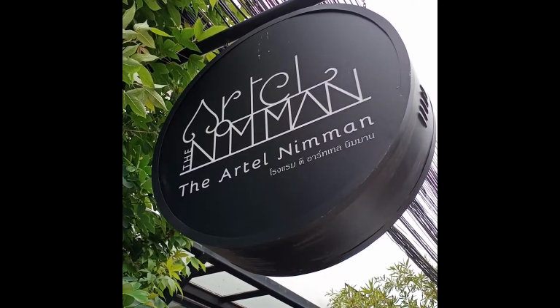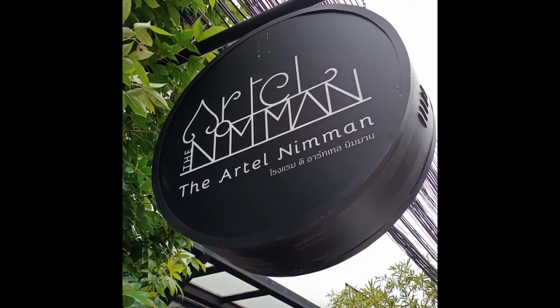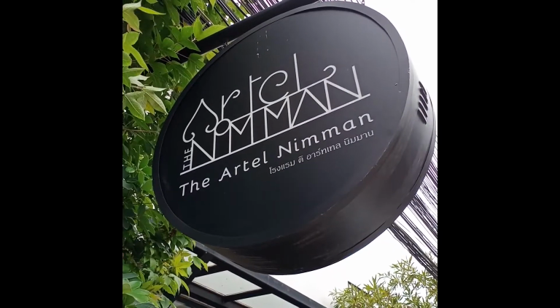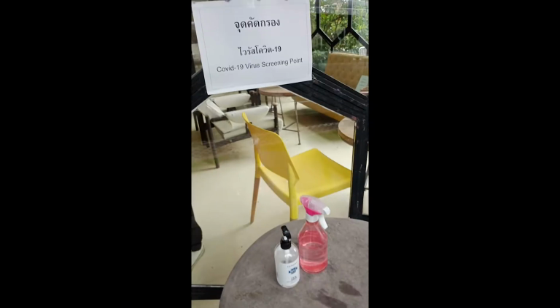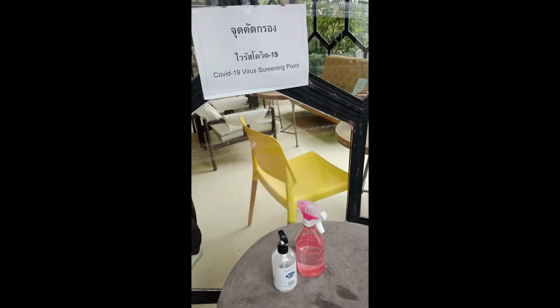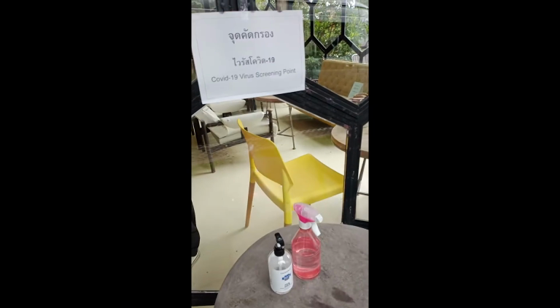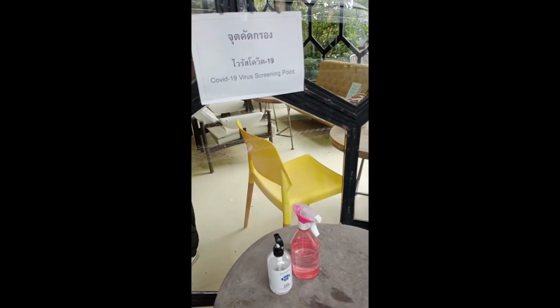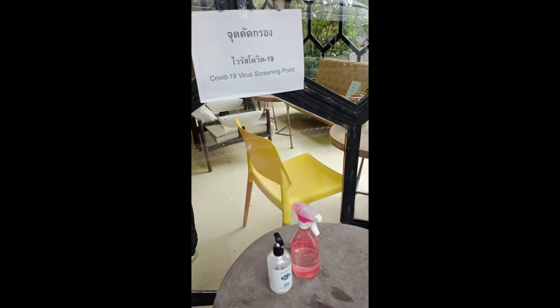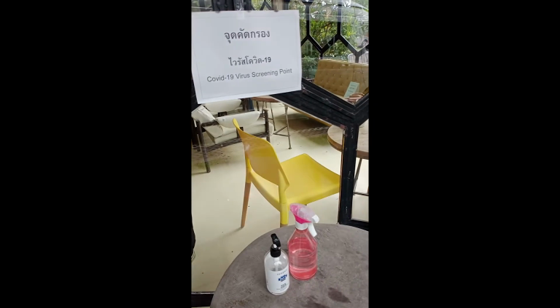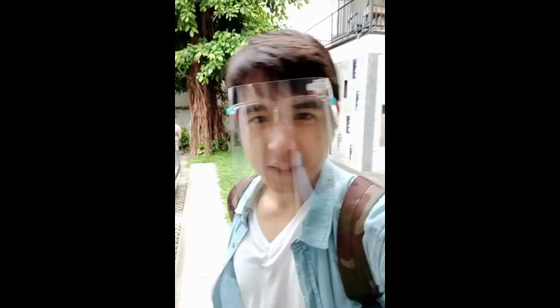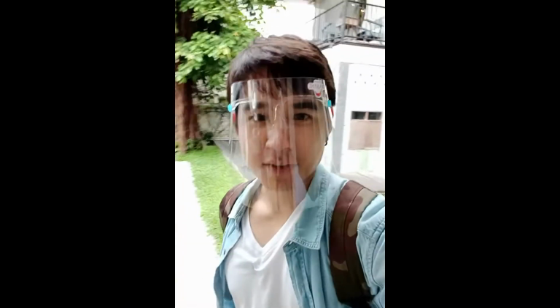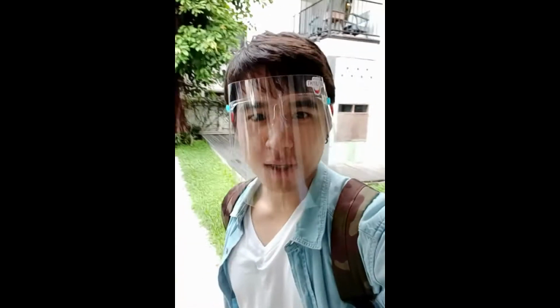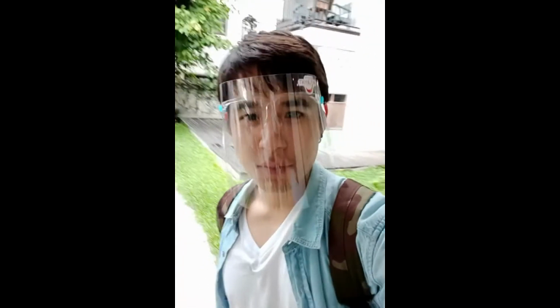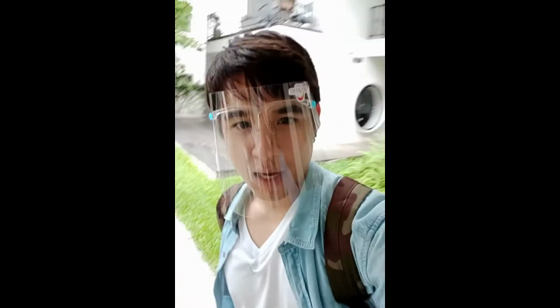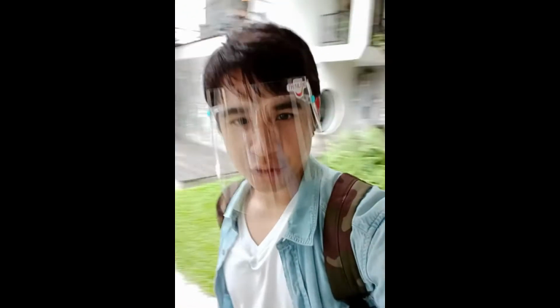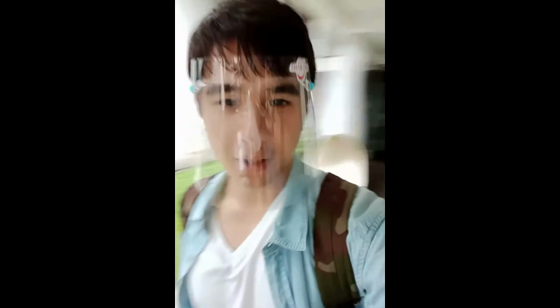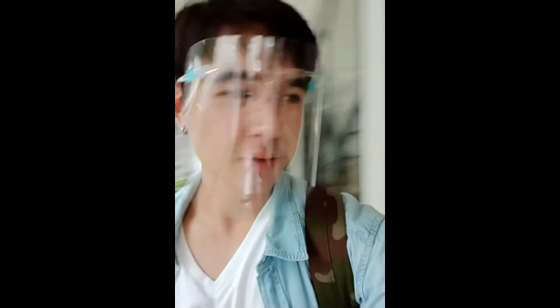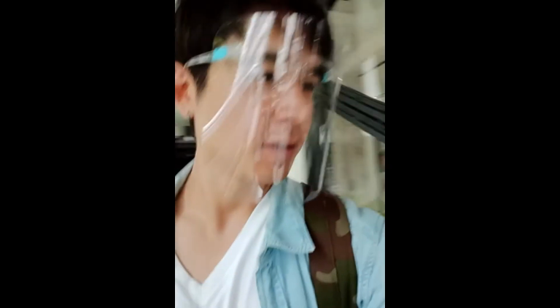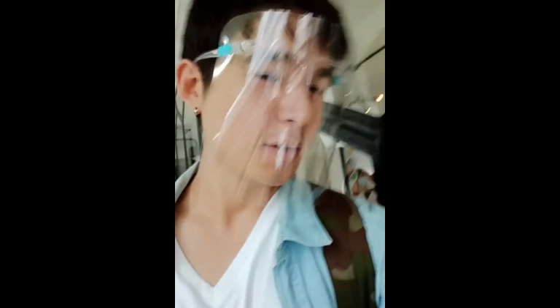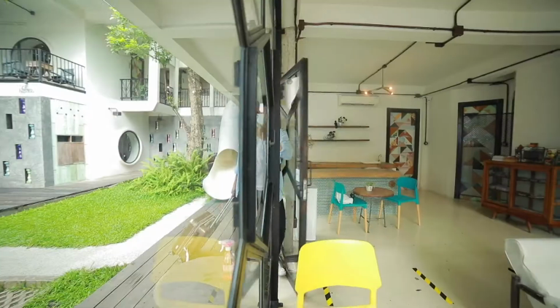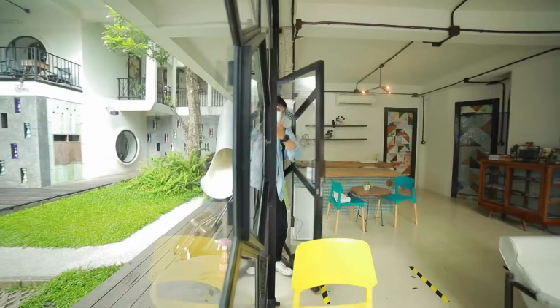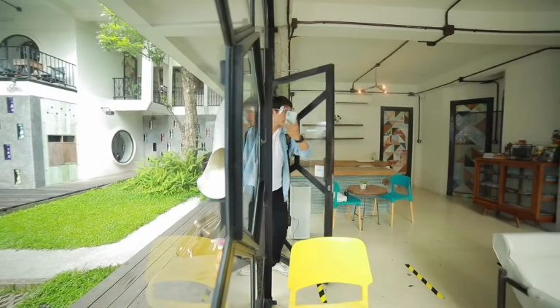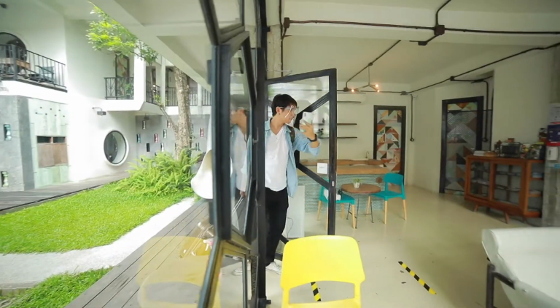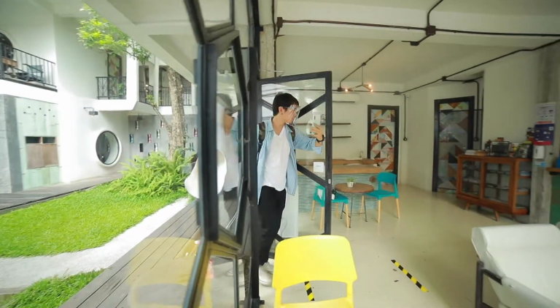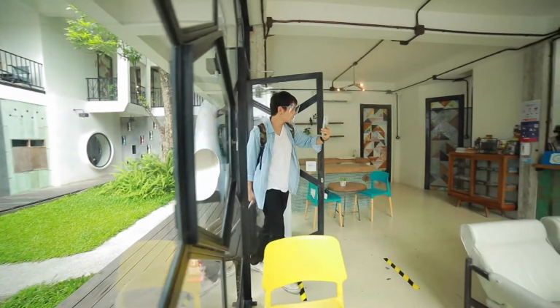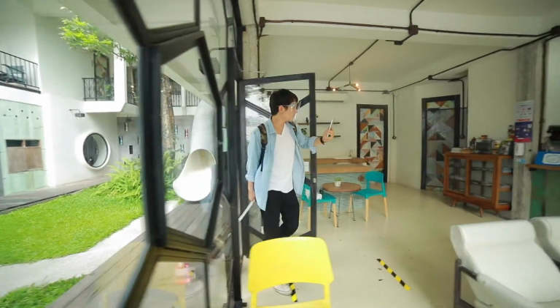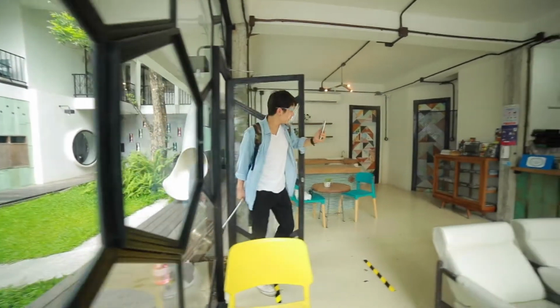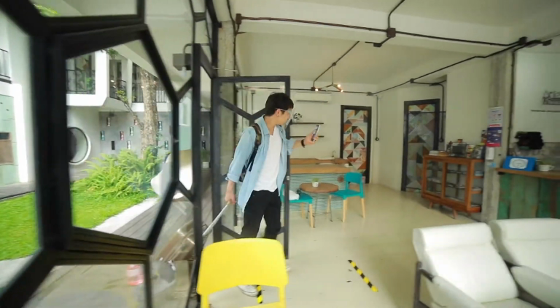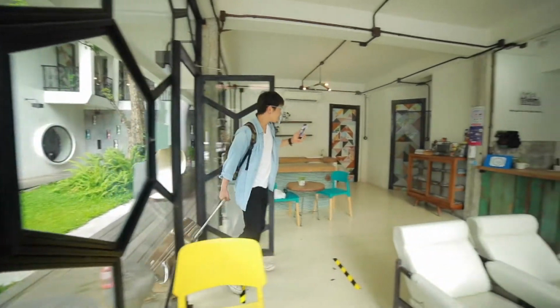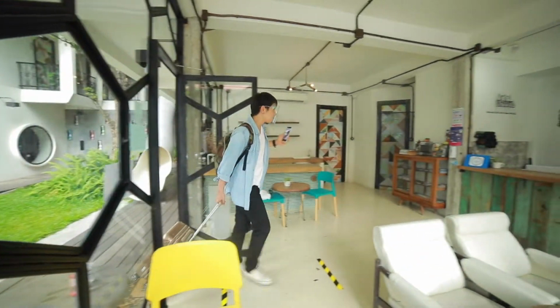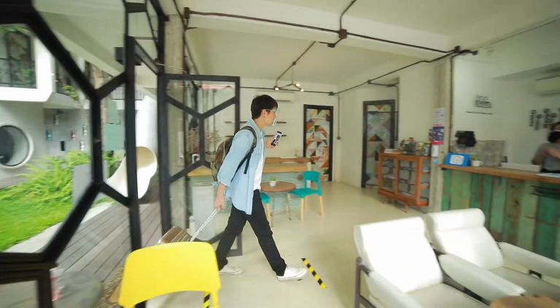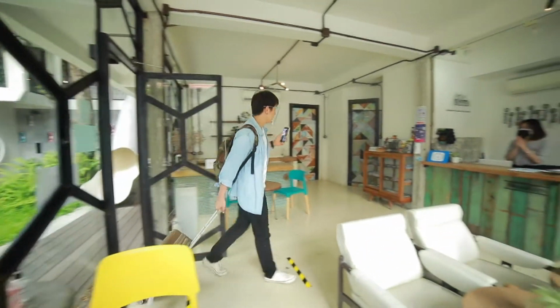Tonight we are sleeping at the Atel Niman Hotel. First, we have to check in.